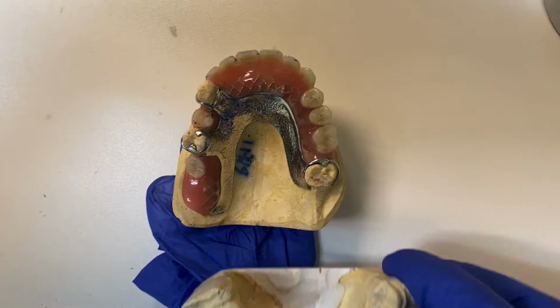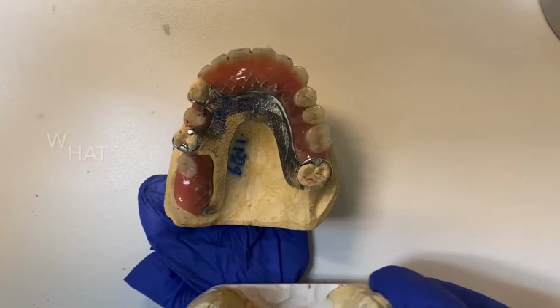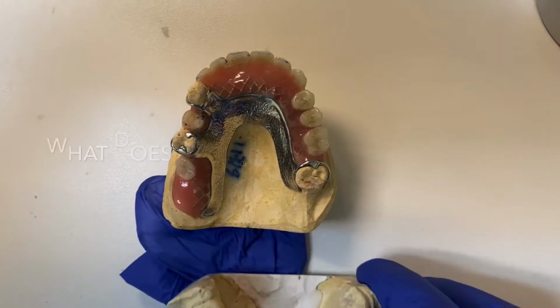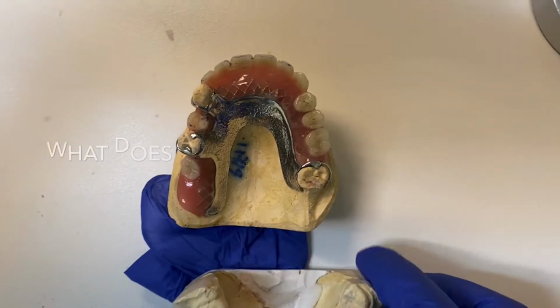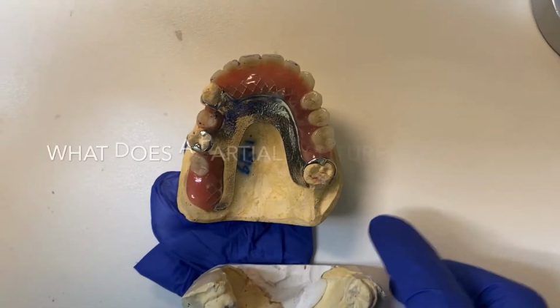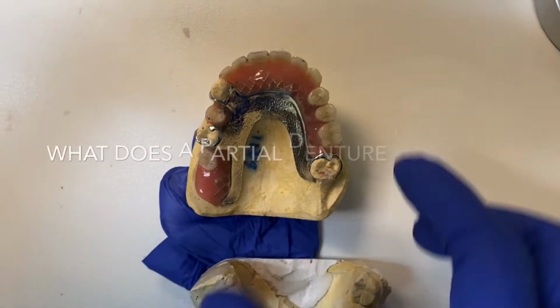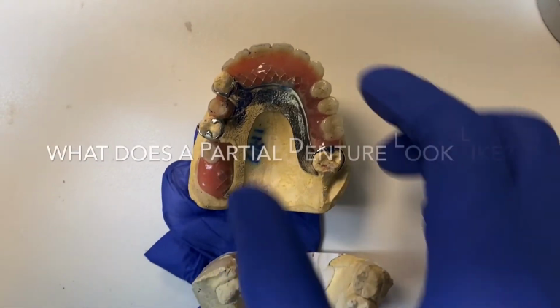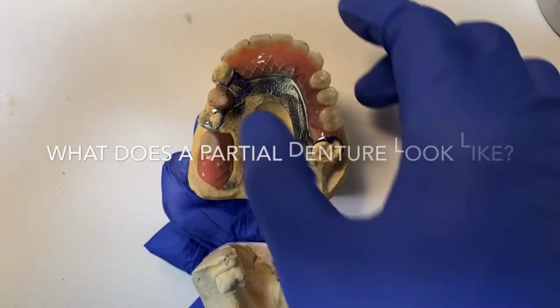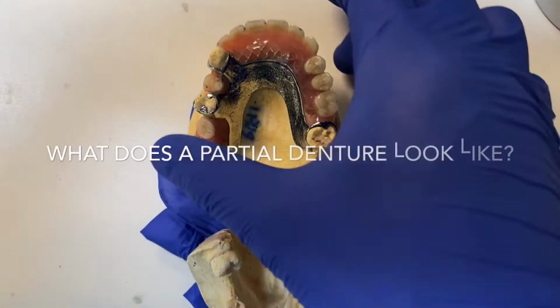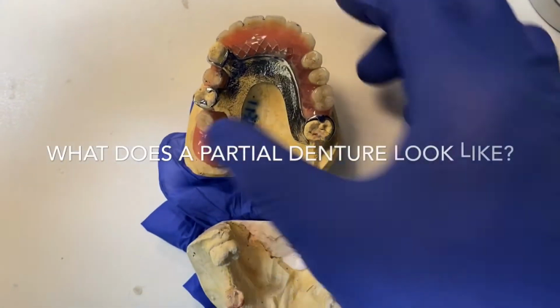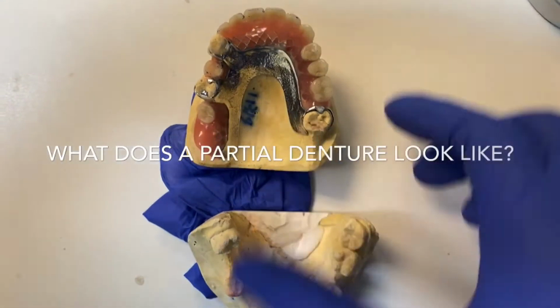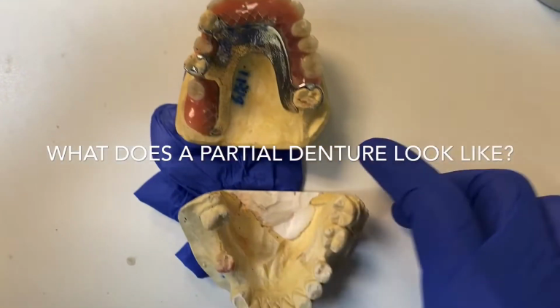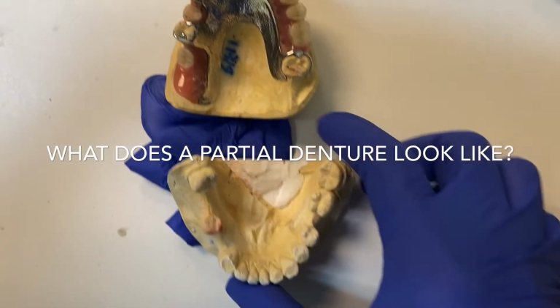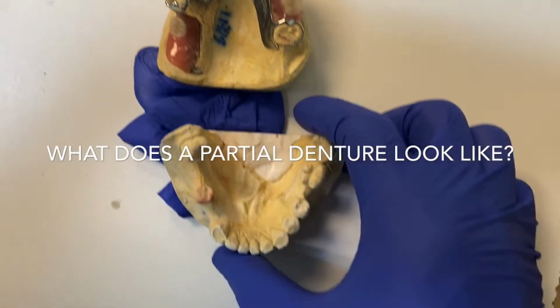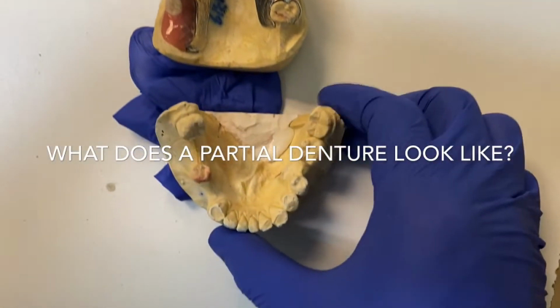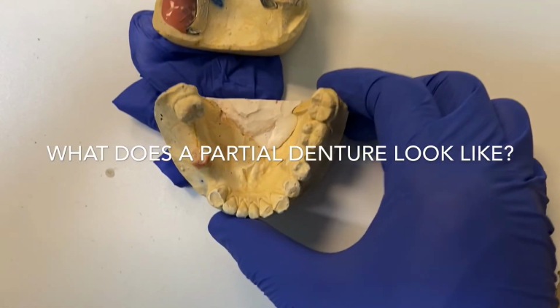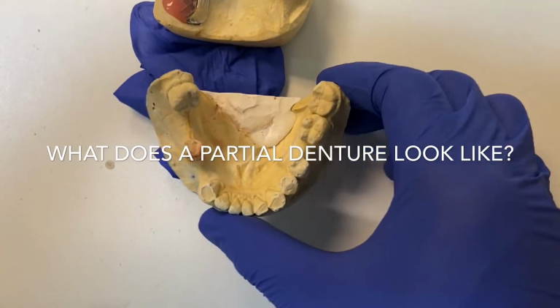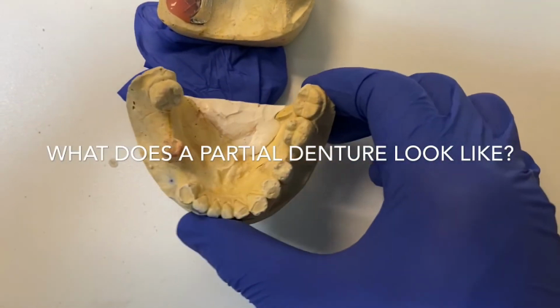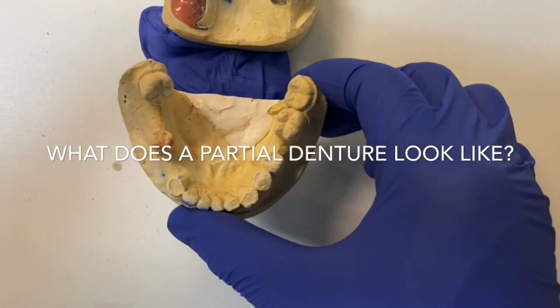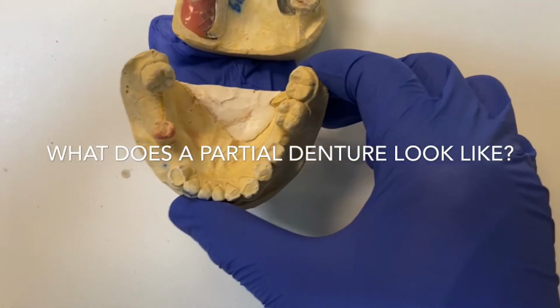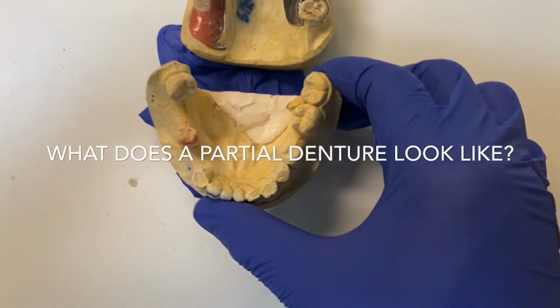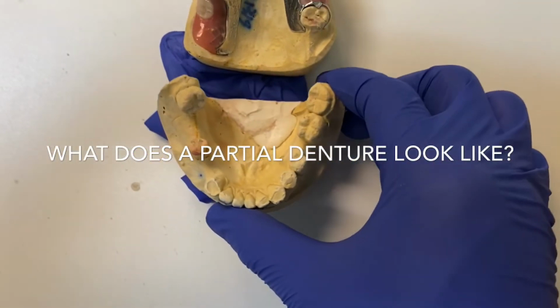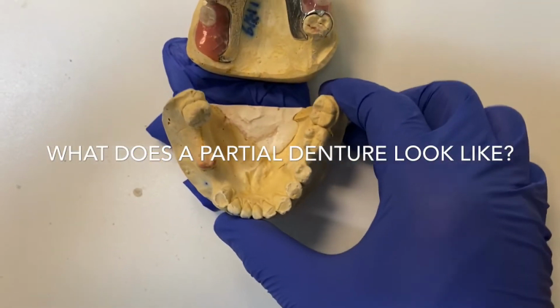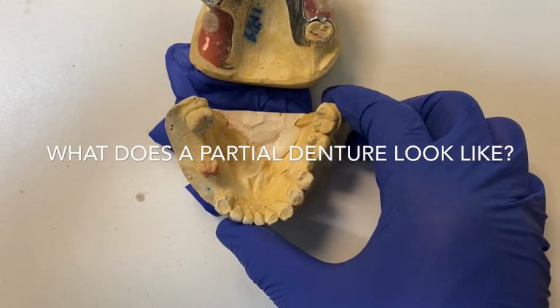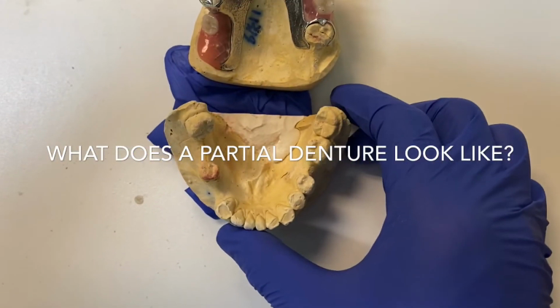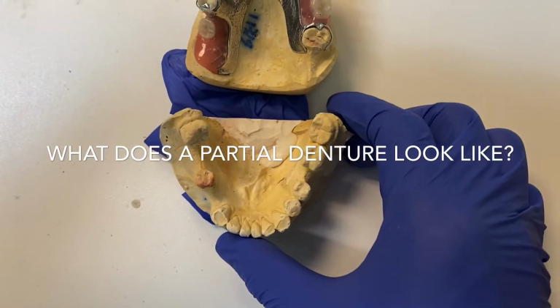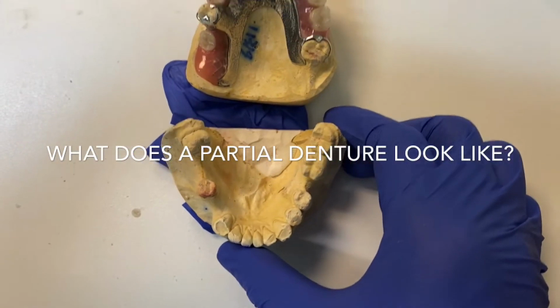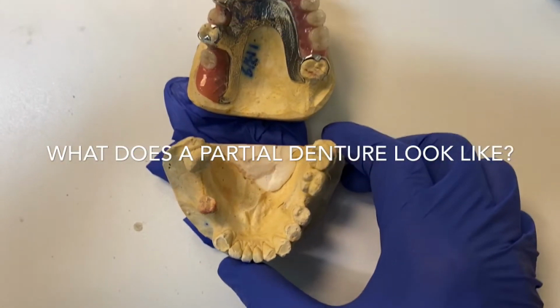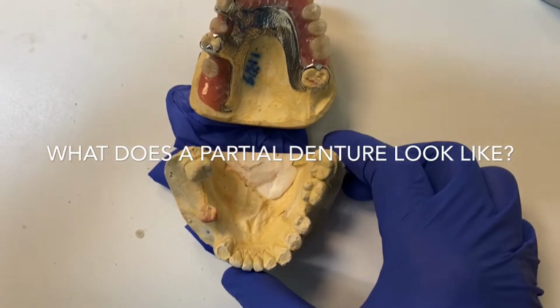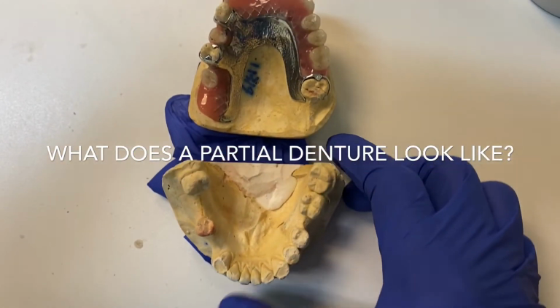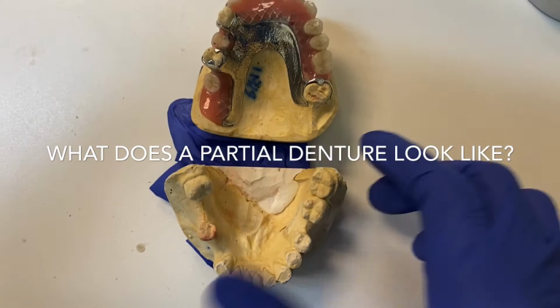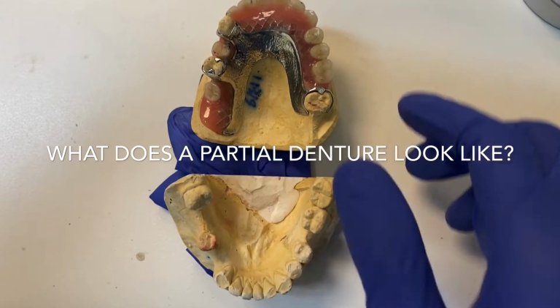Welcome back to my channel. Just a quick video on partial denture.